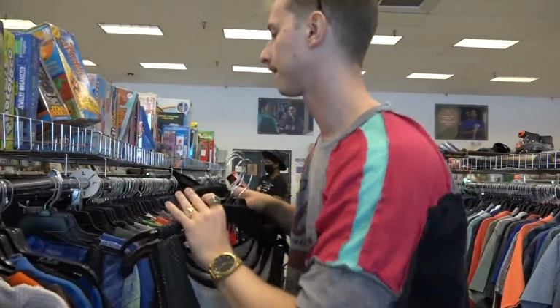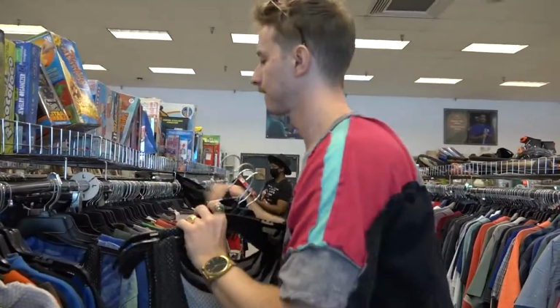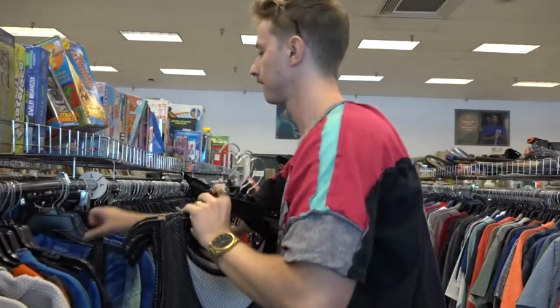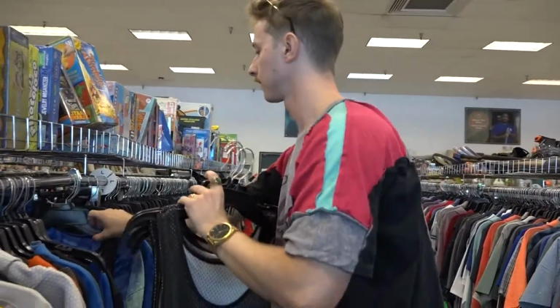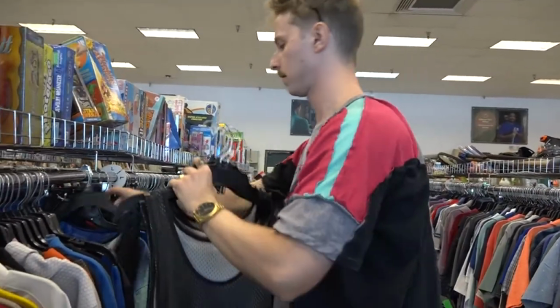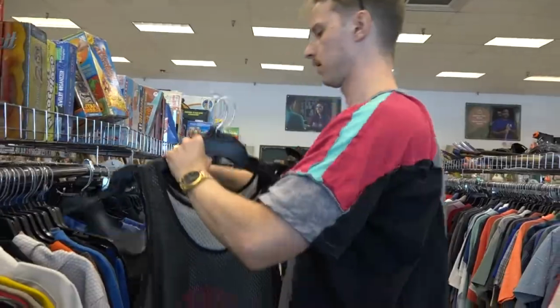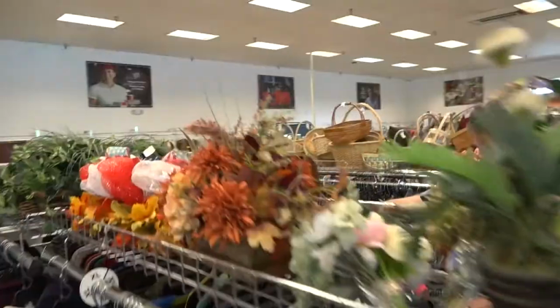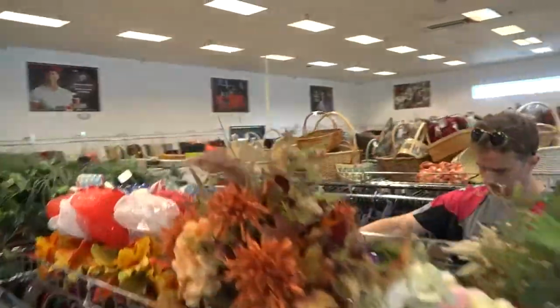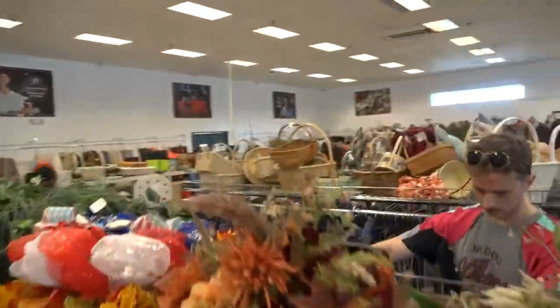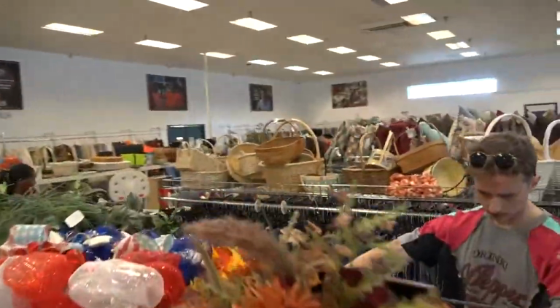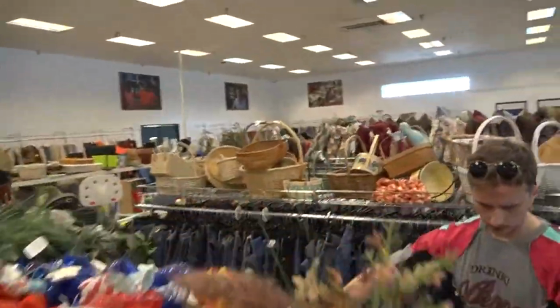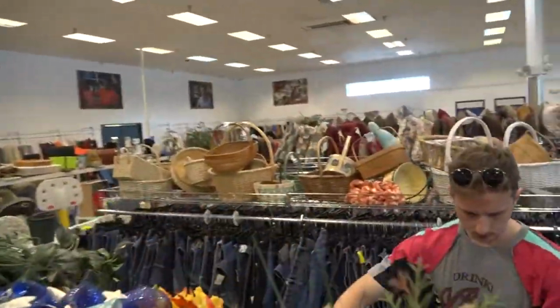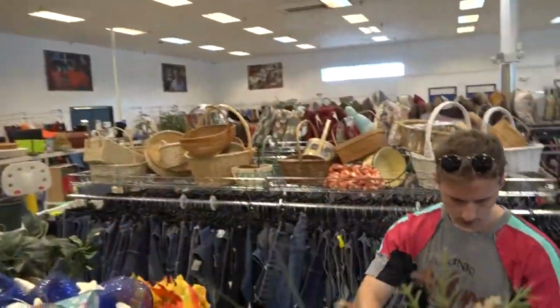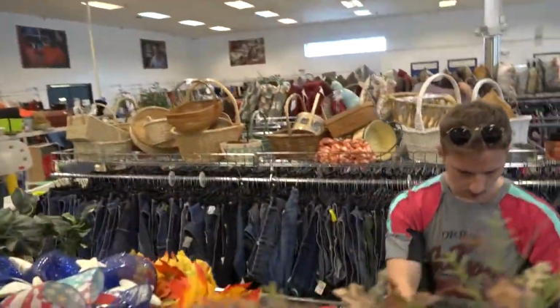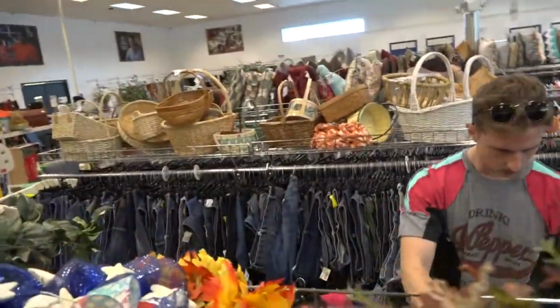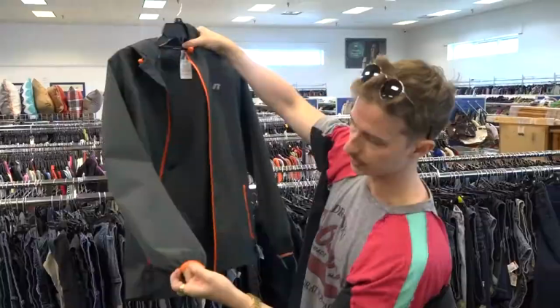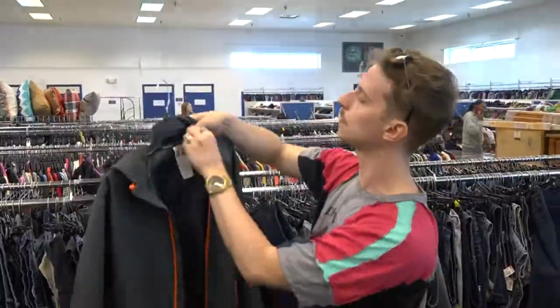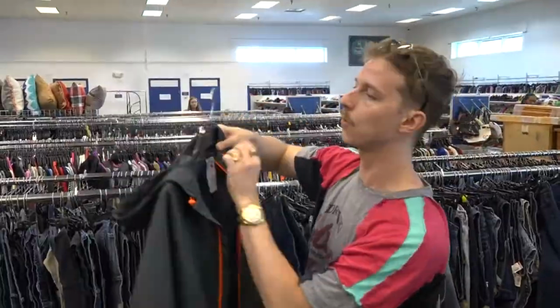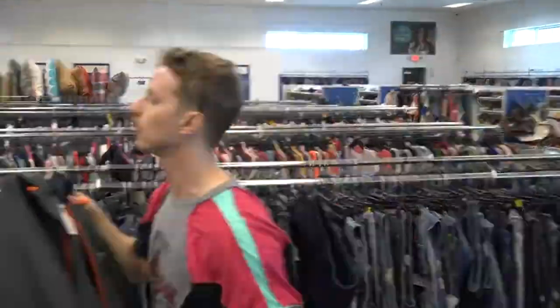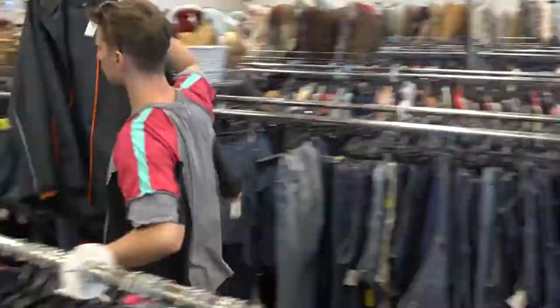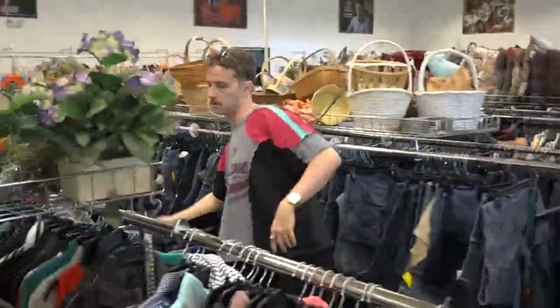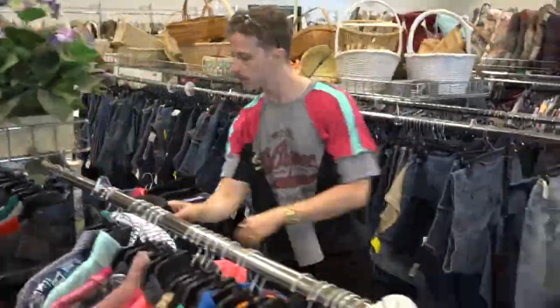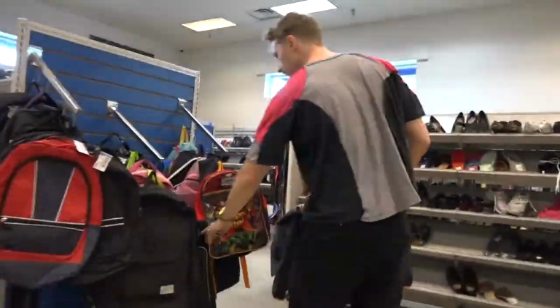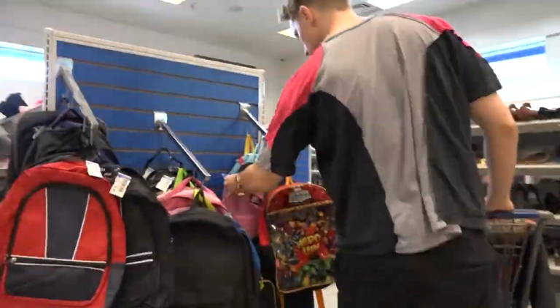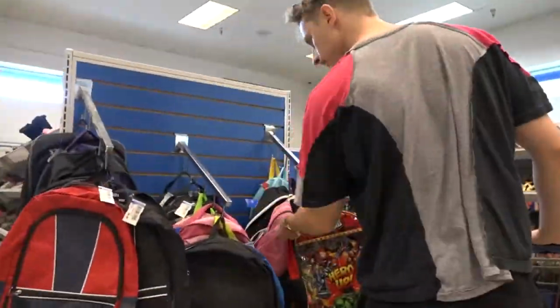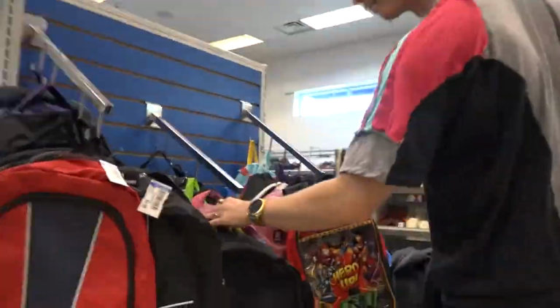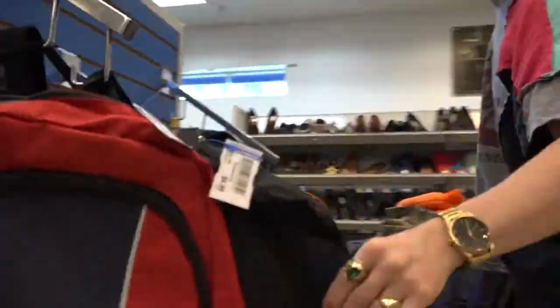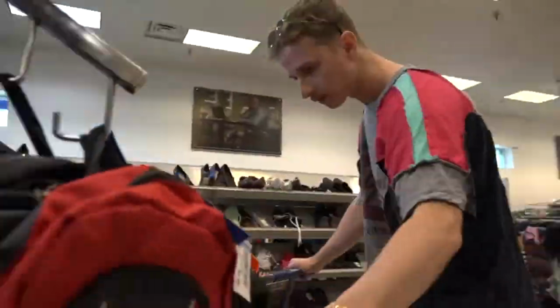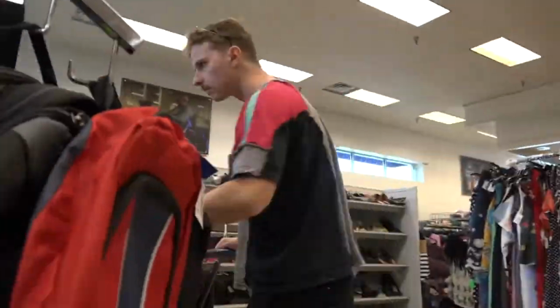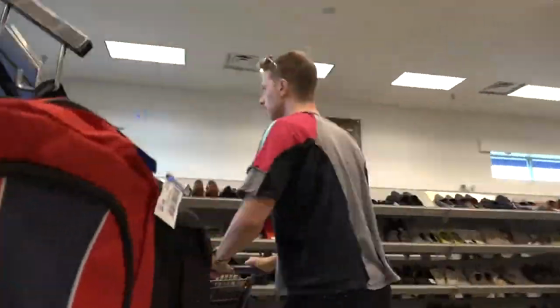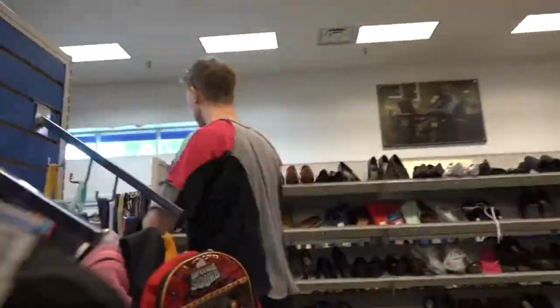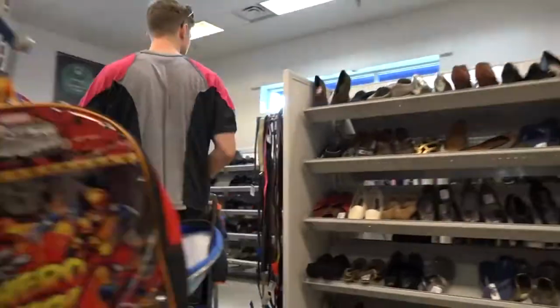After a brief stint in the women's section looking for zippers and closures, the clock was ticking and it stressed me out.